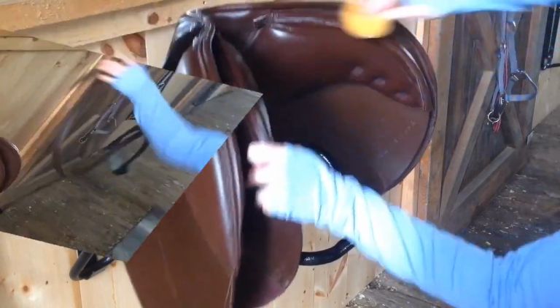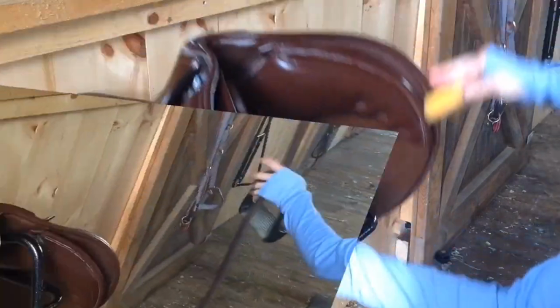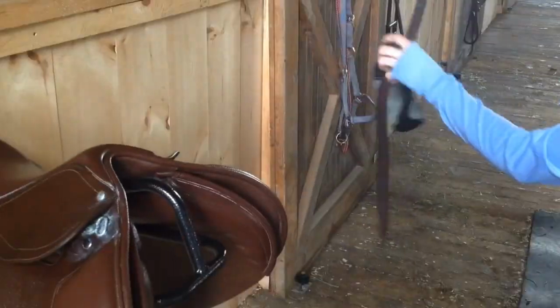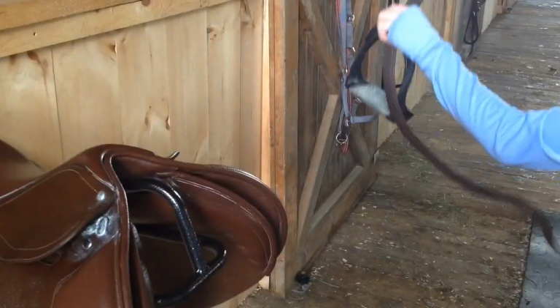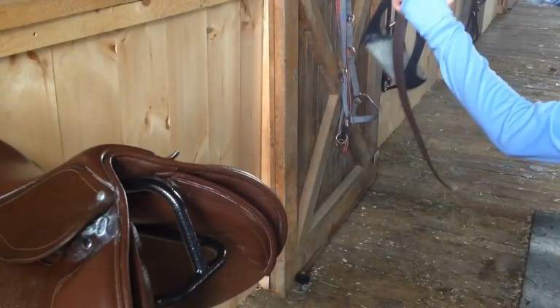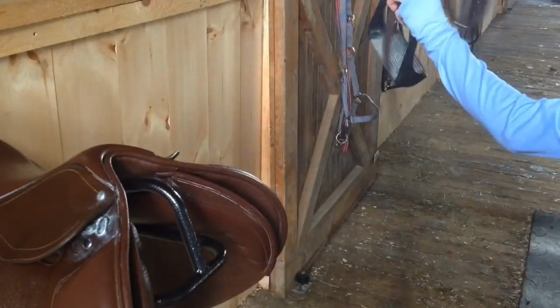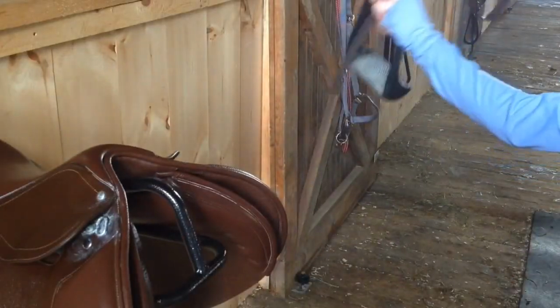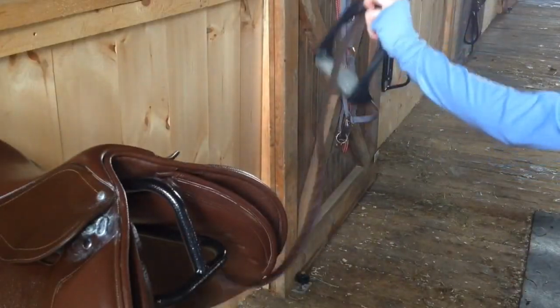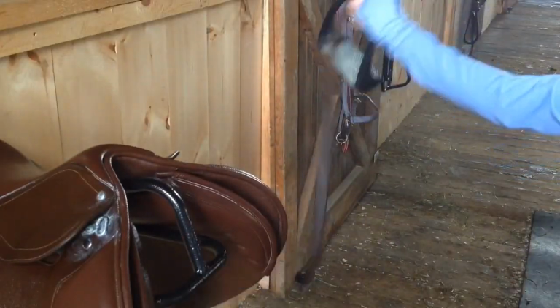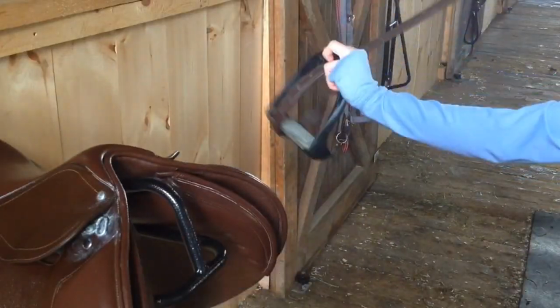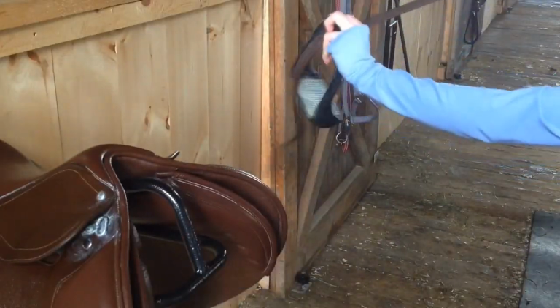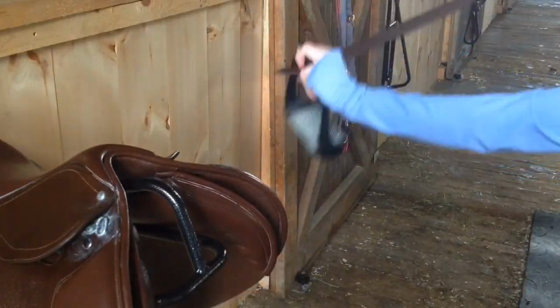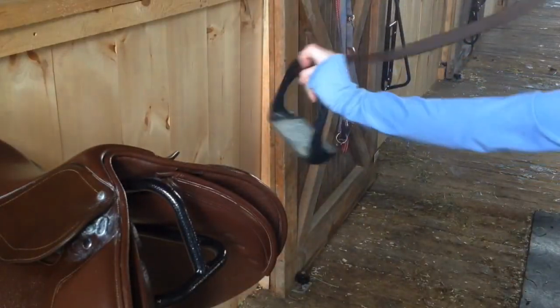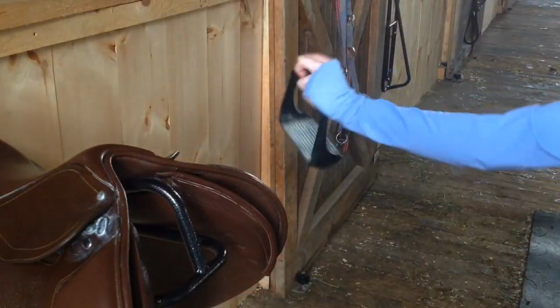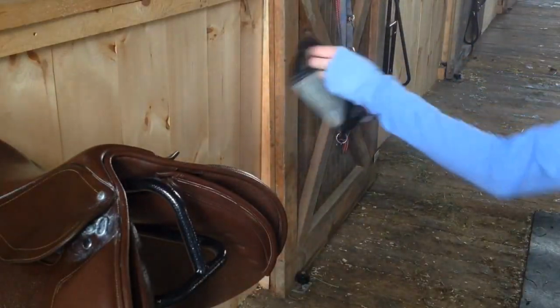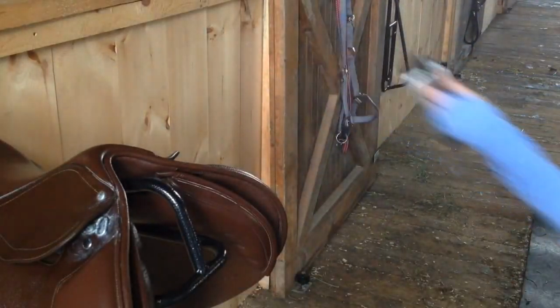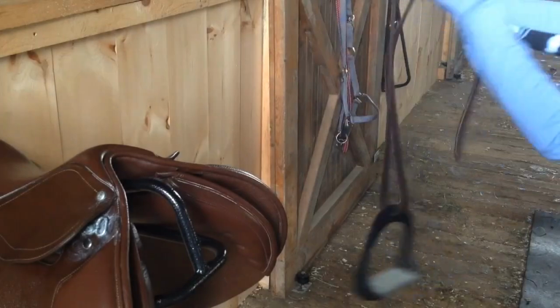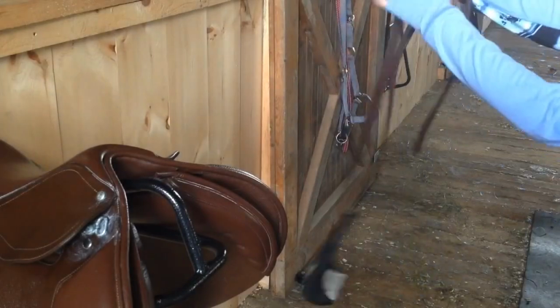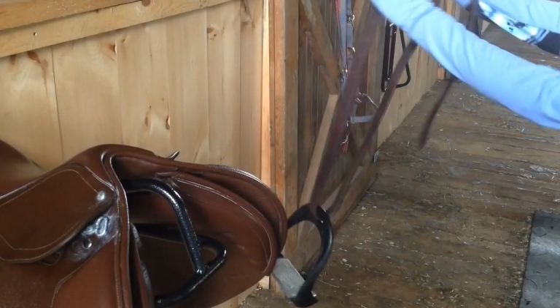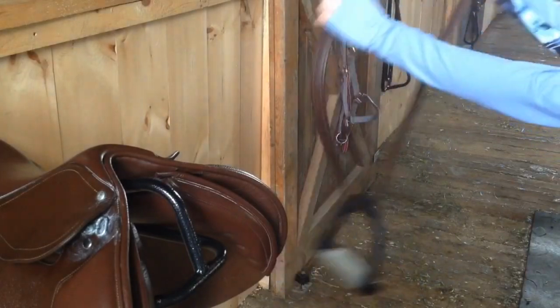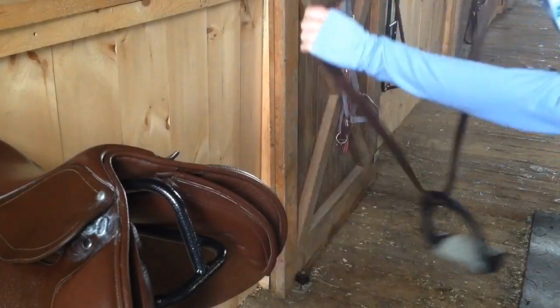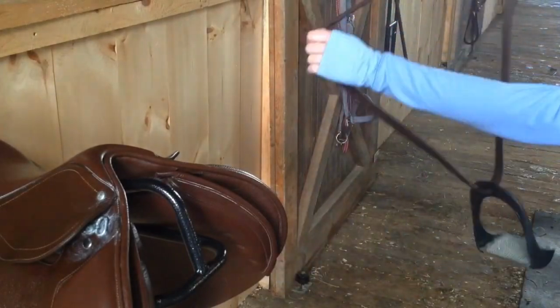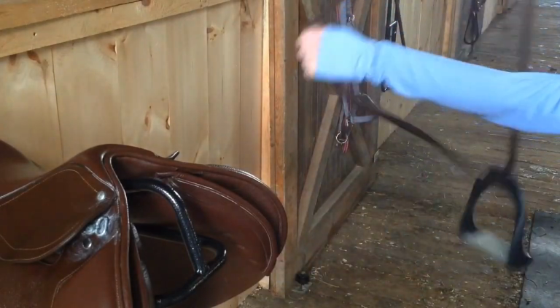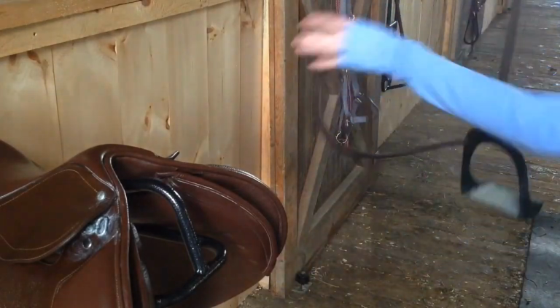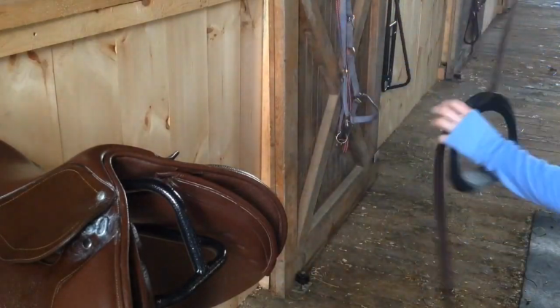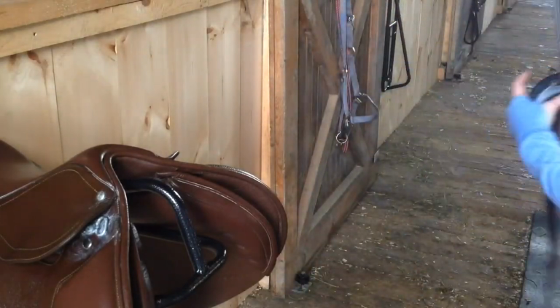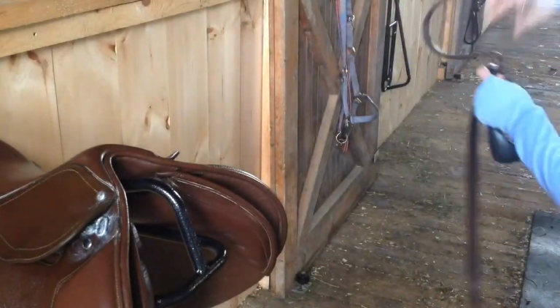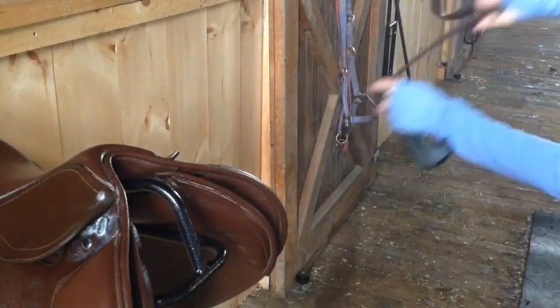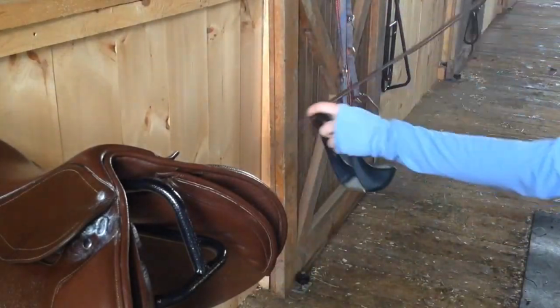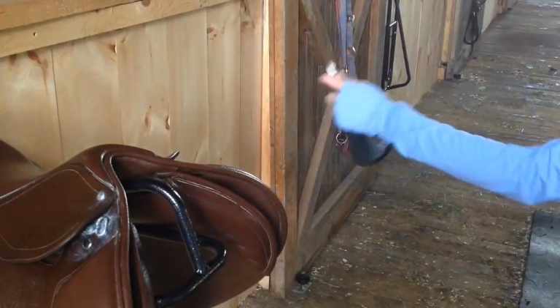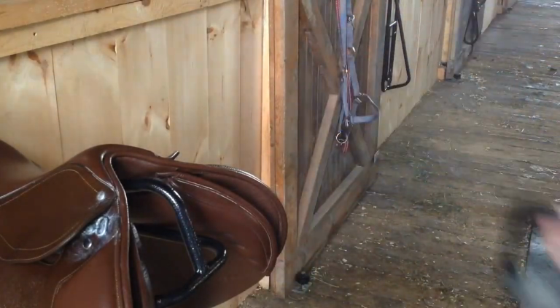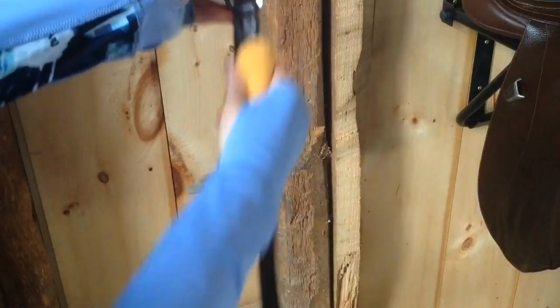To clean my stirrup leathers I first remove the stirrups. Then I use my sponge to cover the stirrup leathers in the saddle soap.